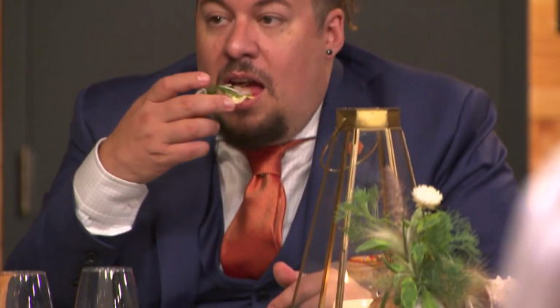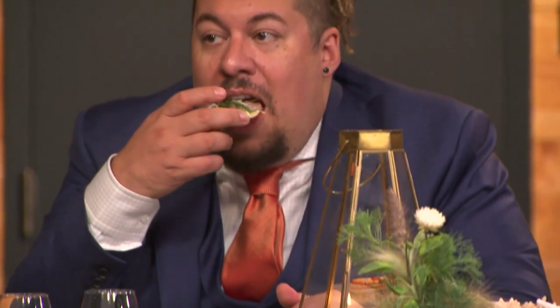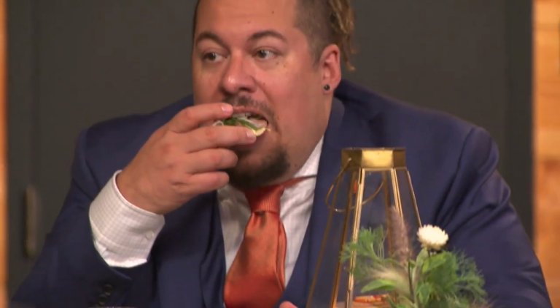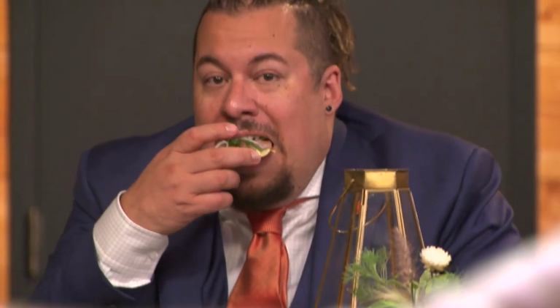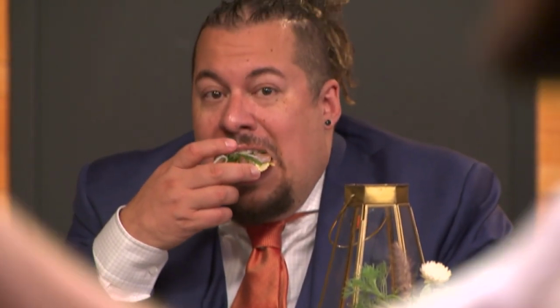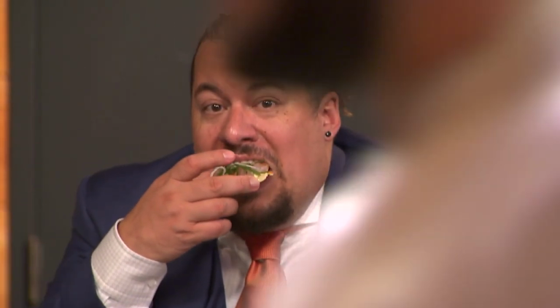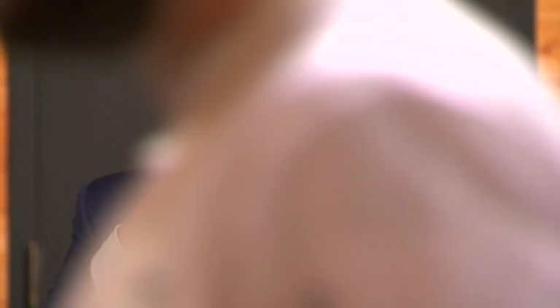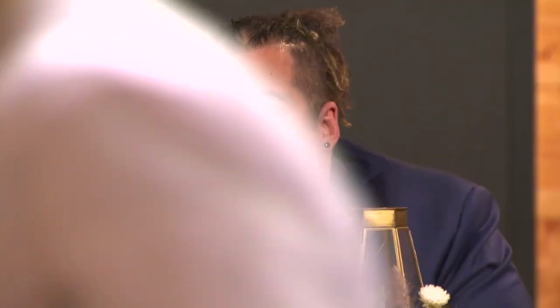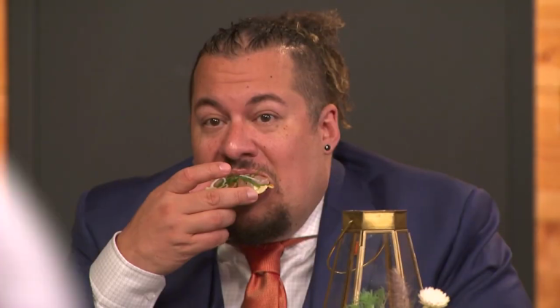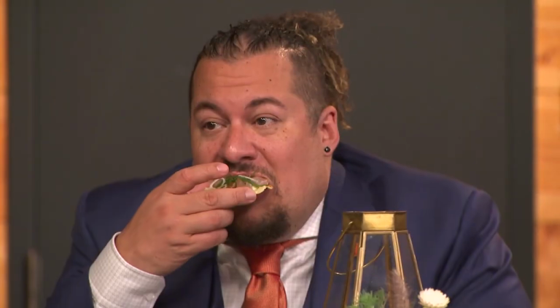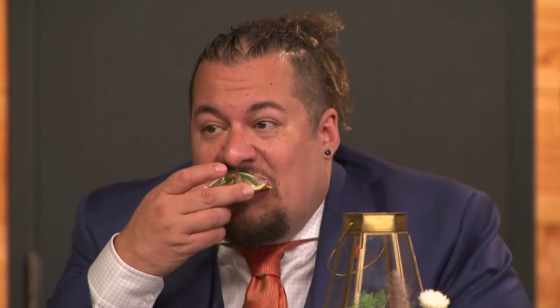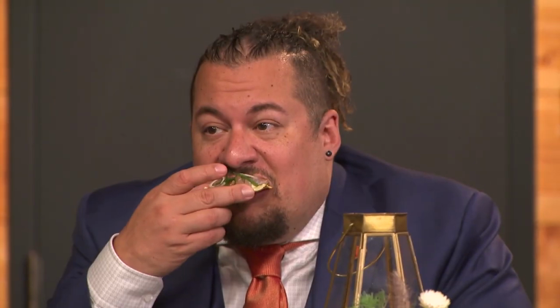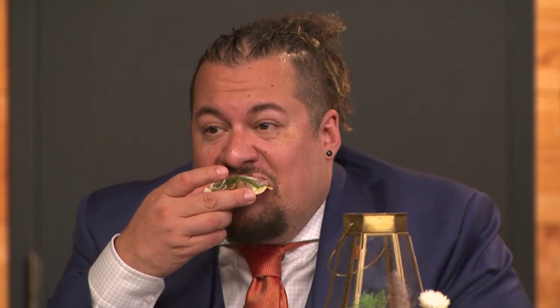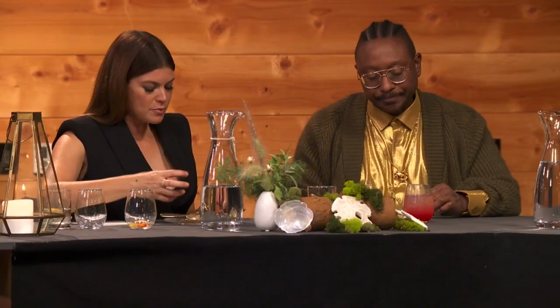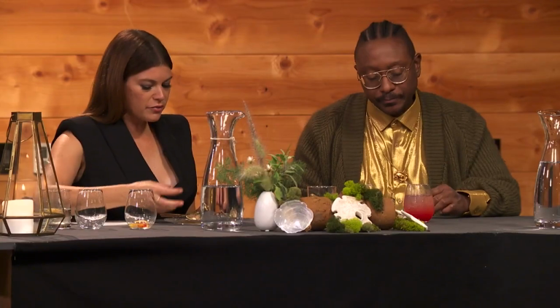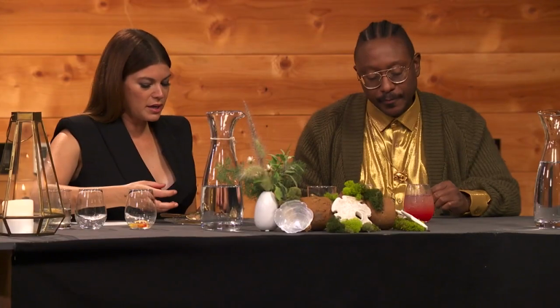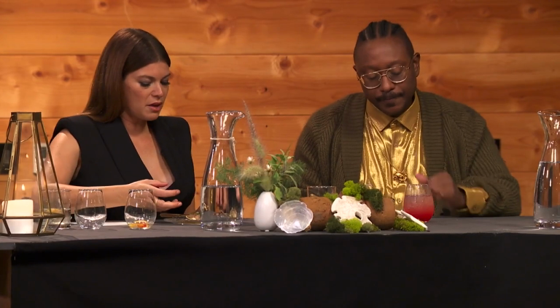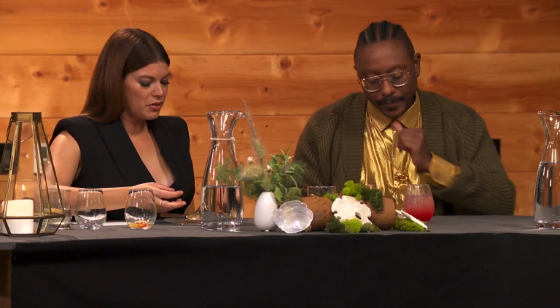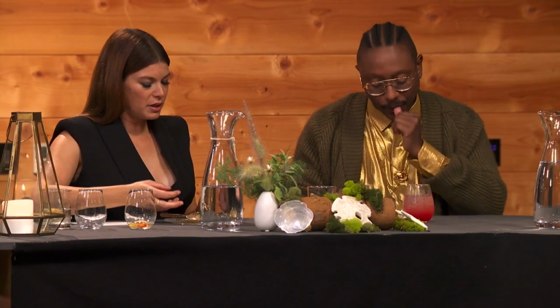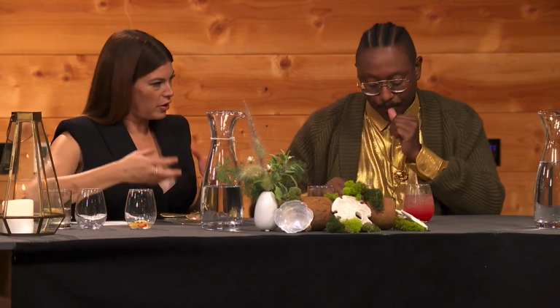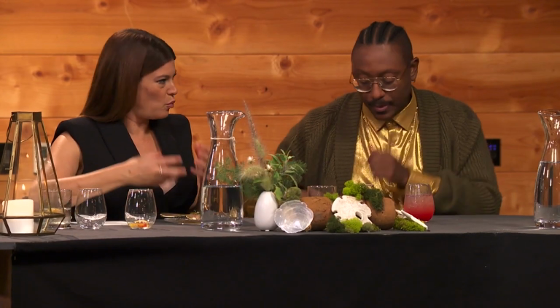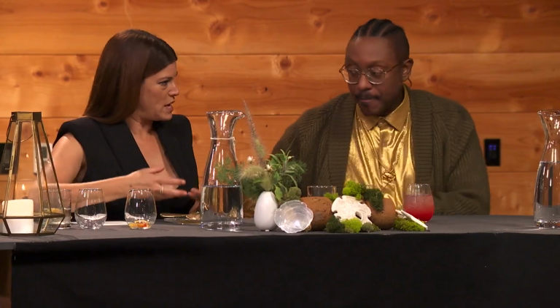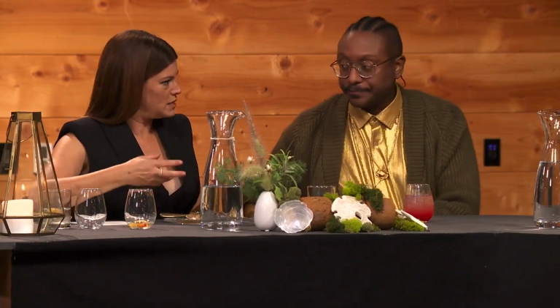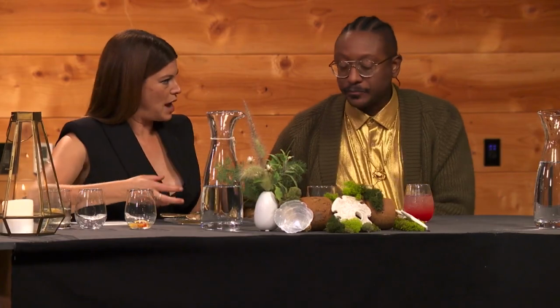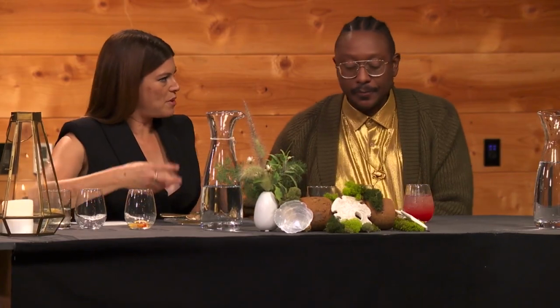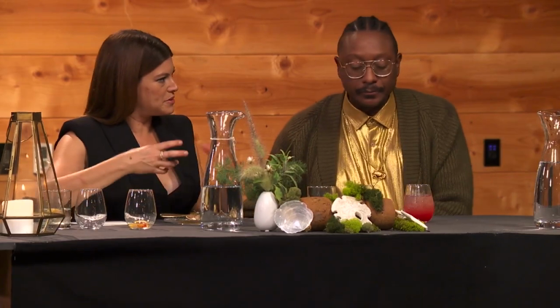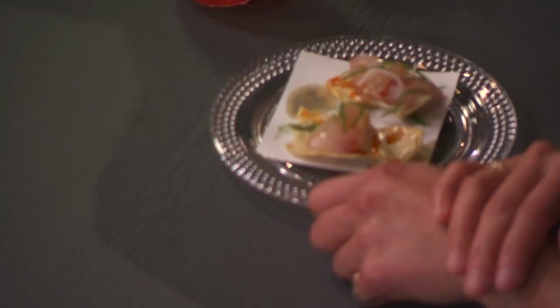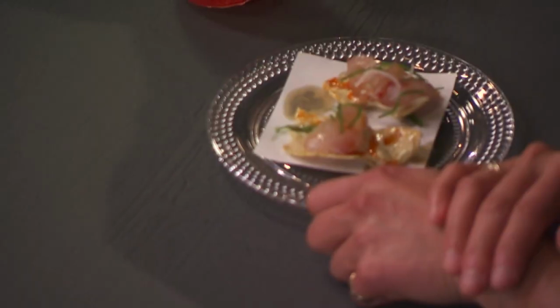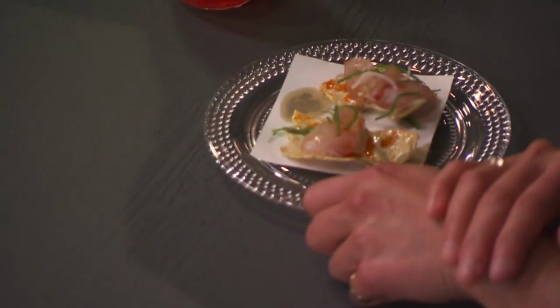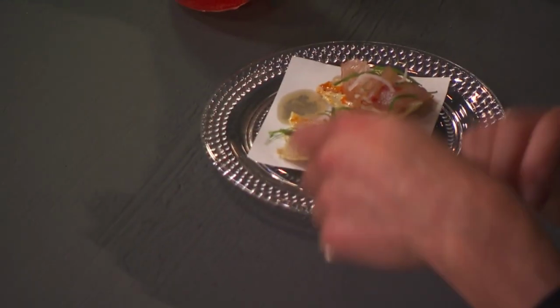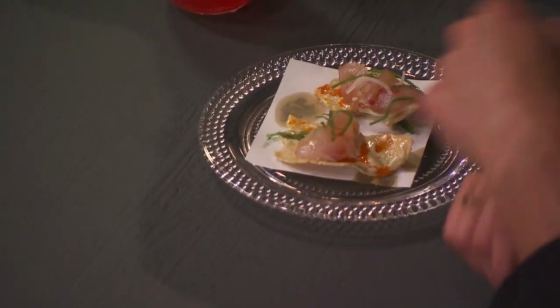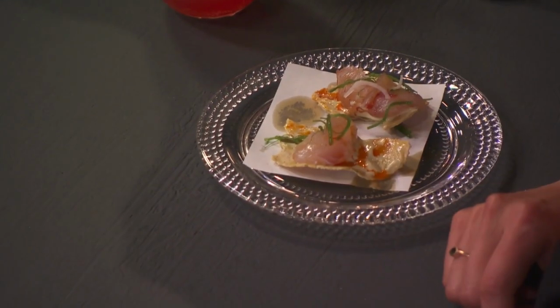I like the flavors of this tostada, but I'm finding it feeling very weighted down by the size of the fish.